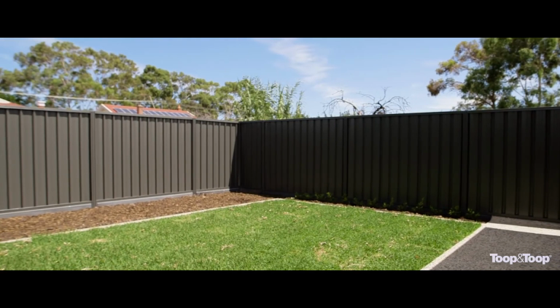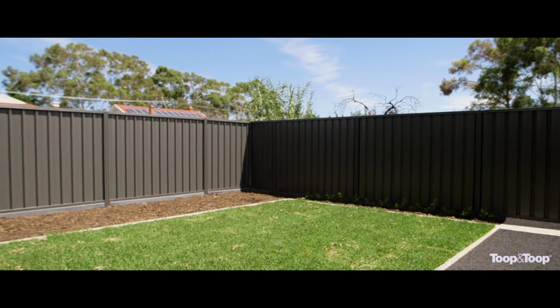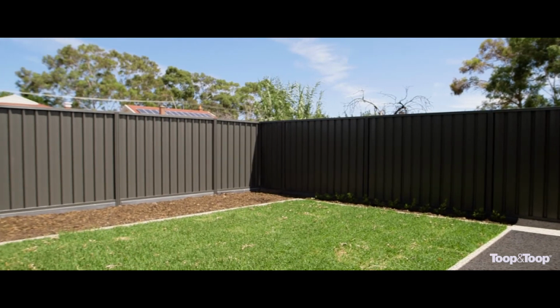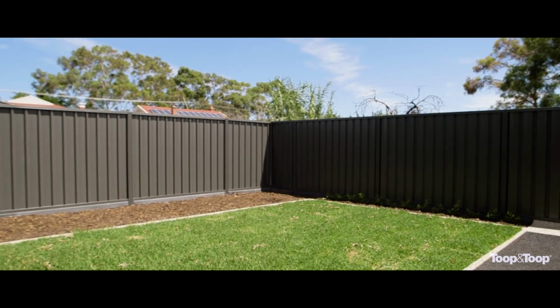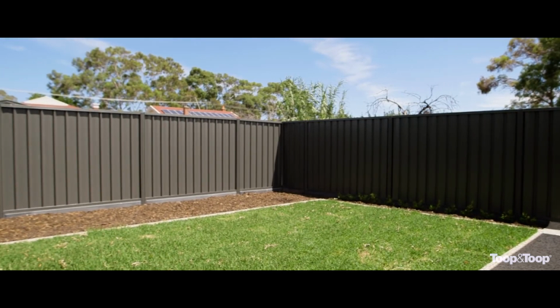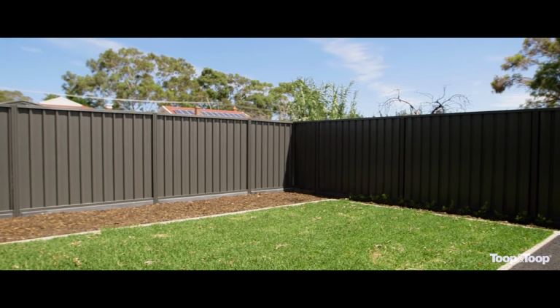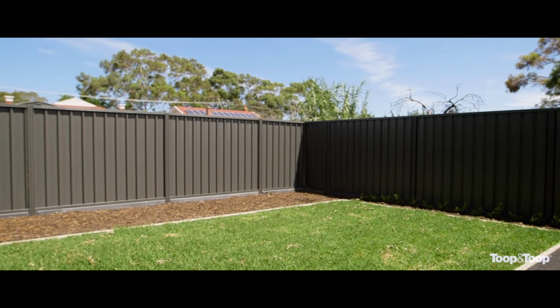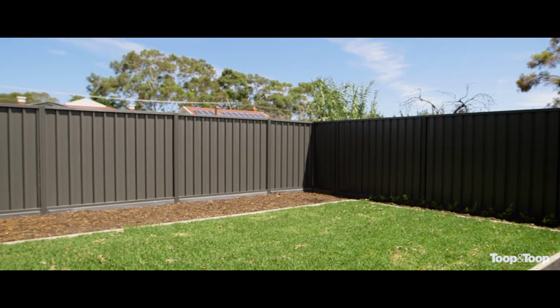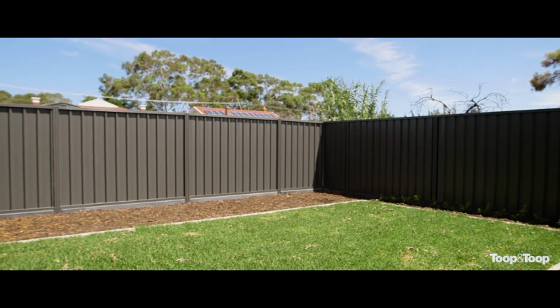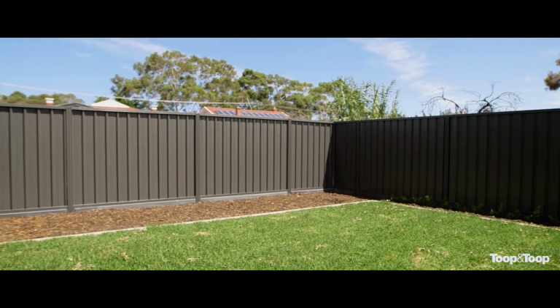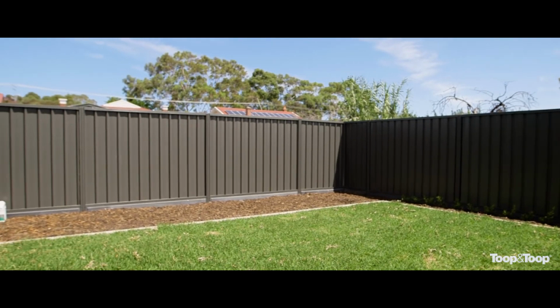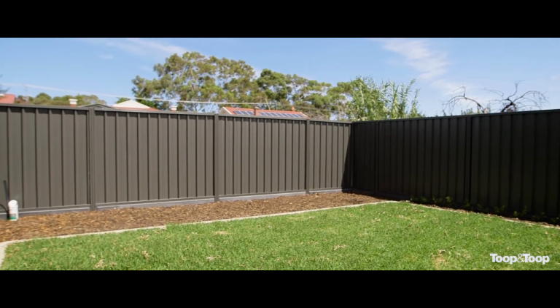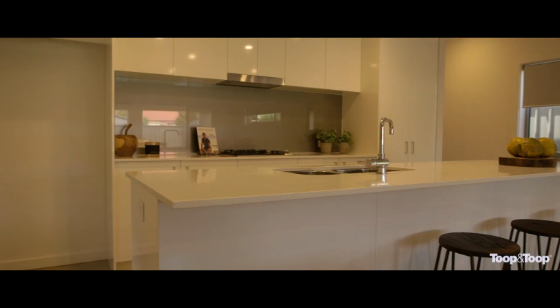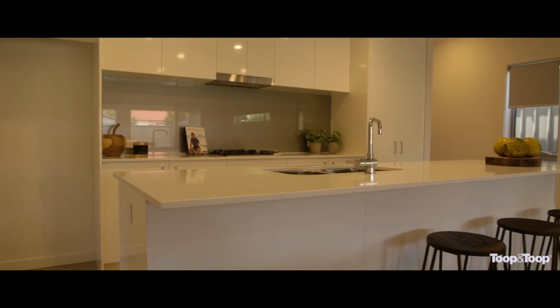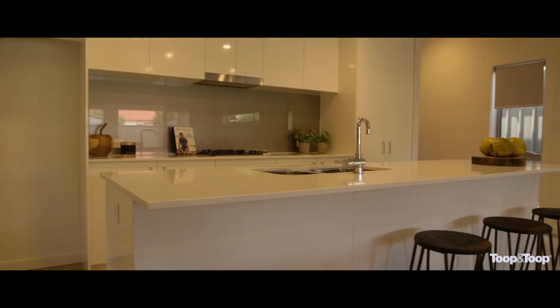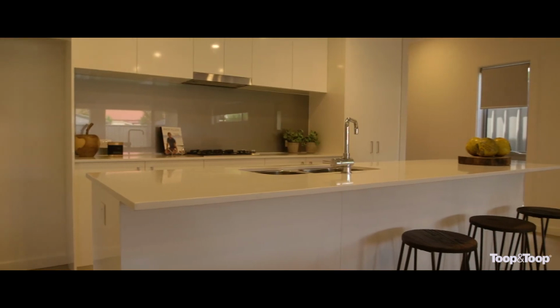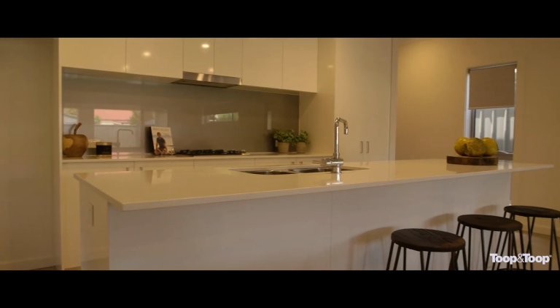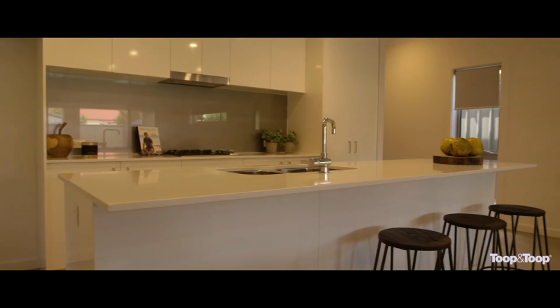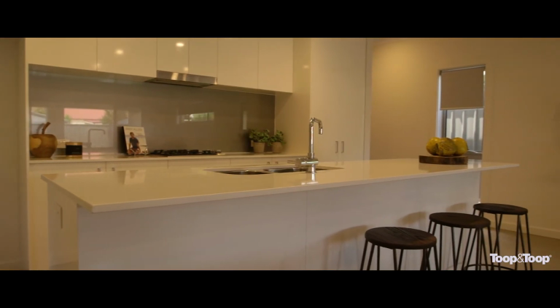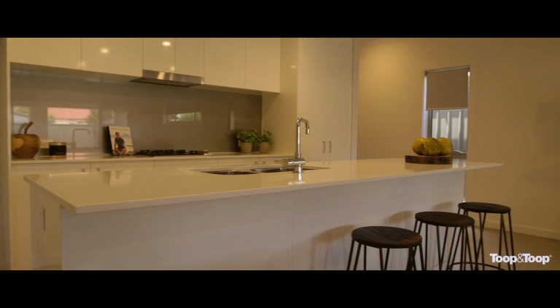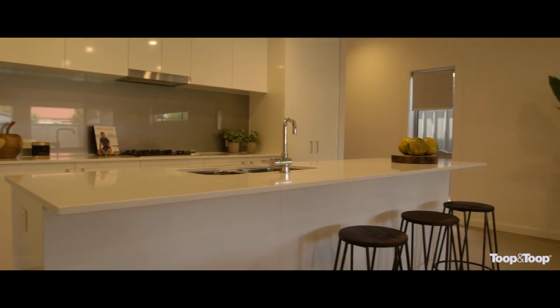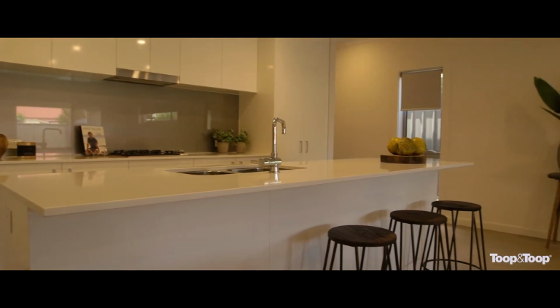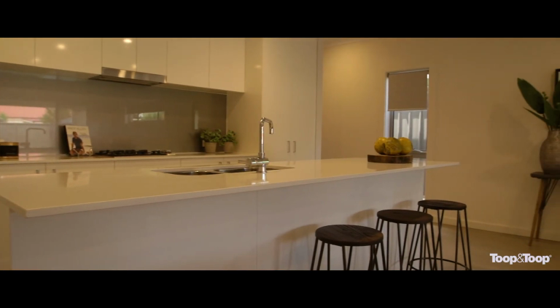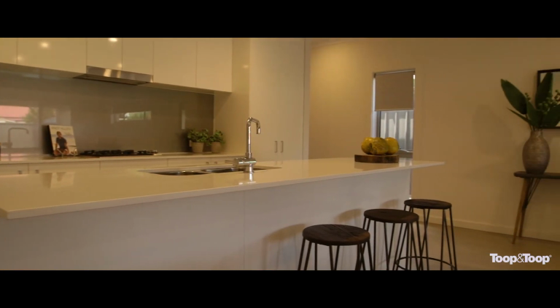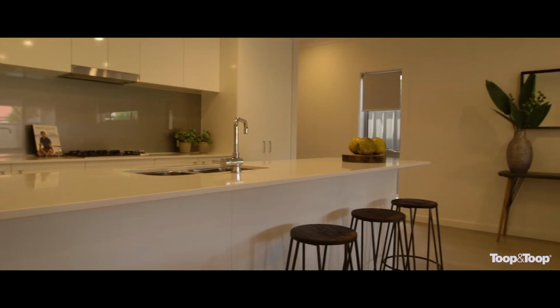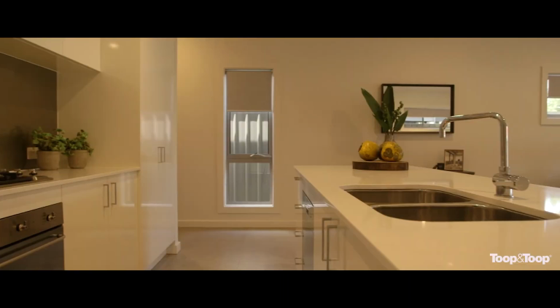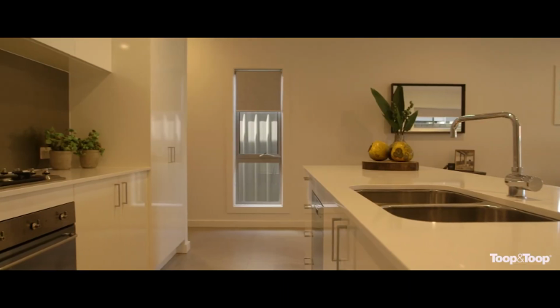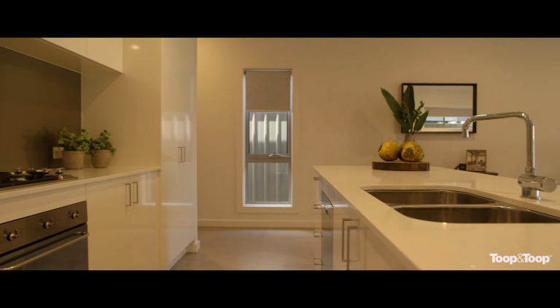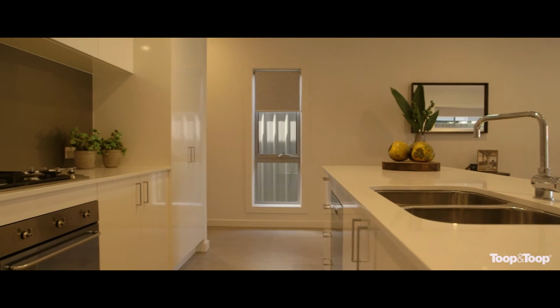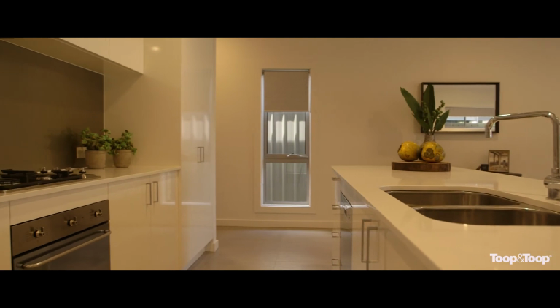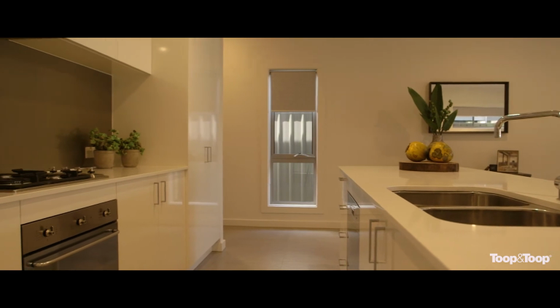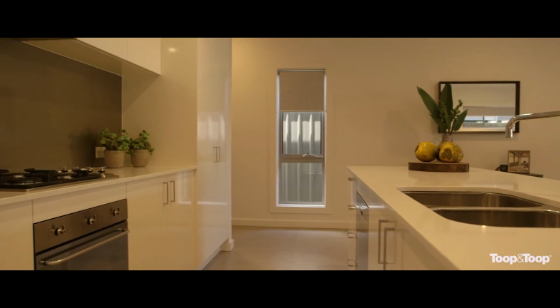The centrepiece of the home is the custom built kitchen incorporating Smeg appliances, stone bench tops and ample soft close cupboards and drawers.